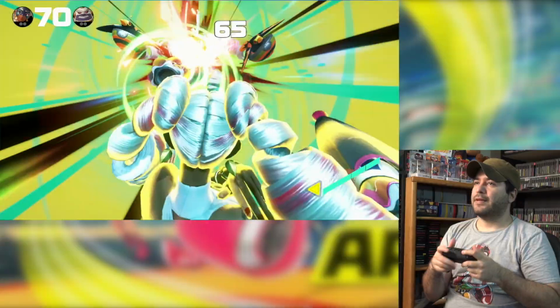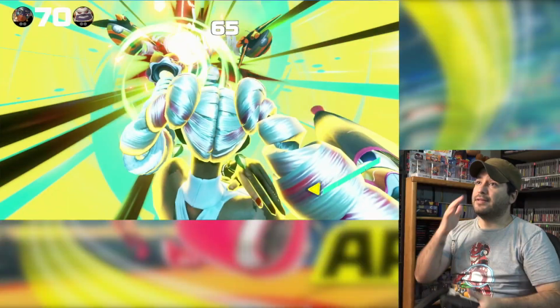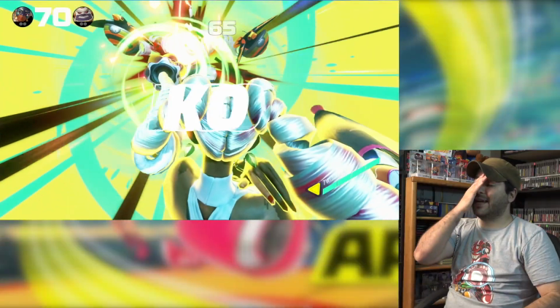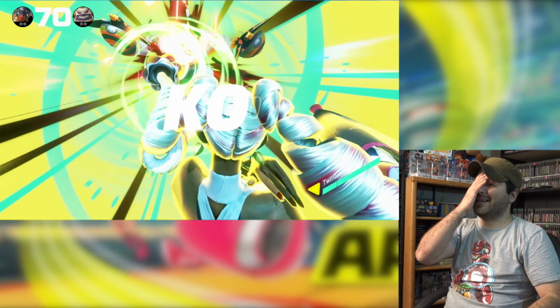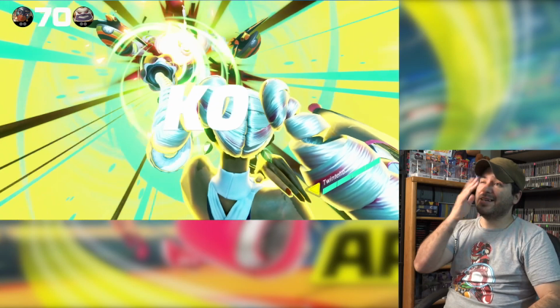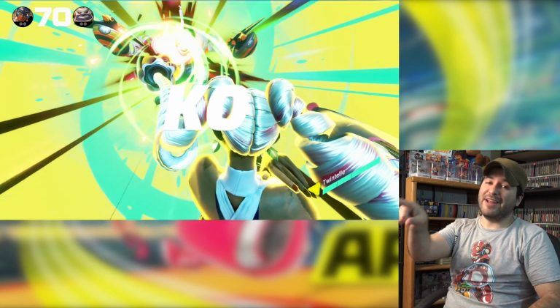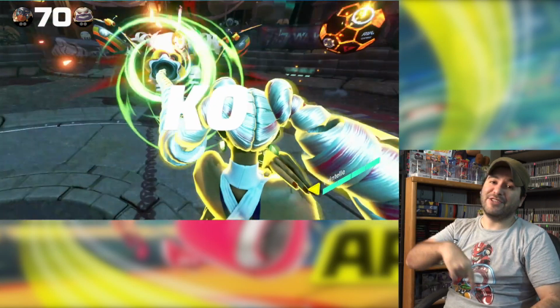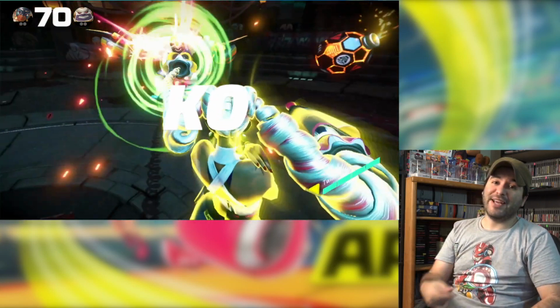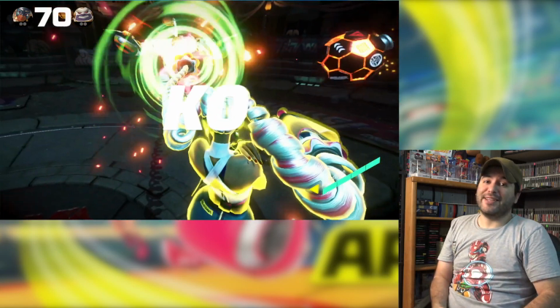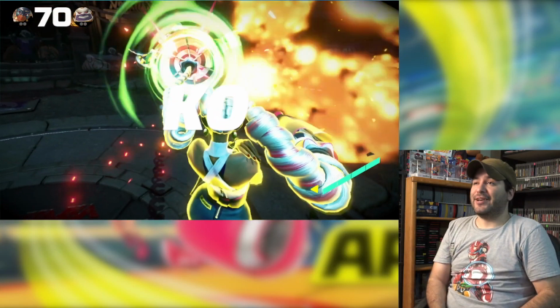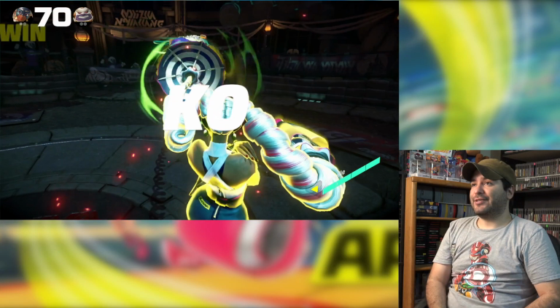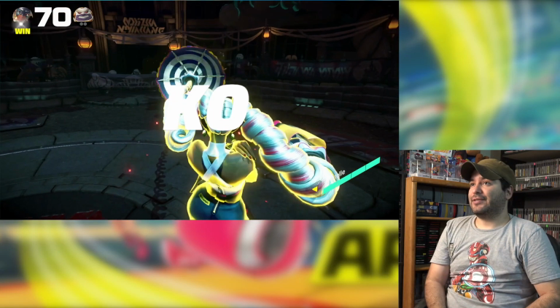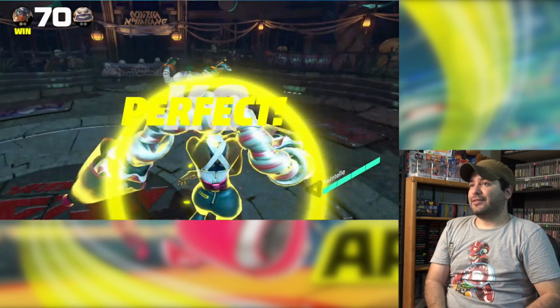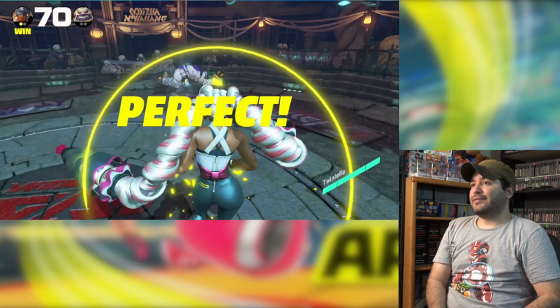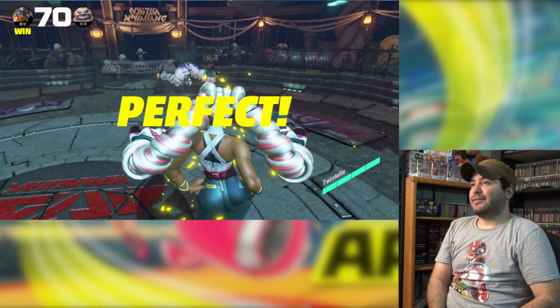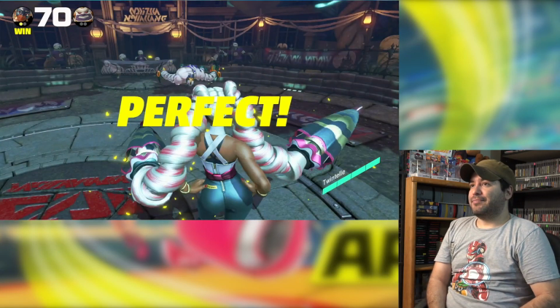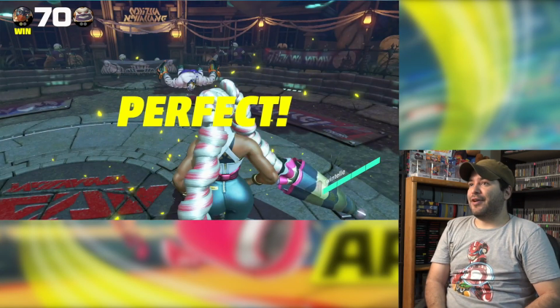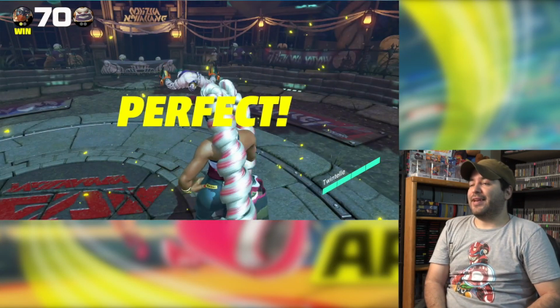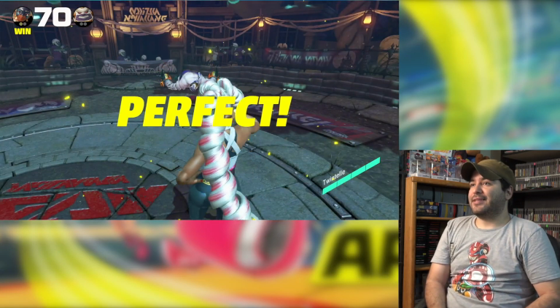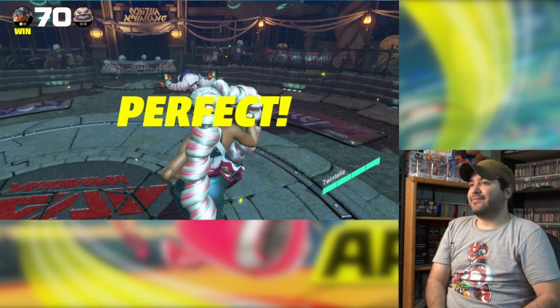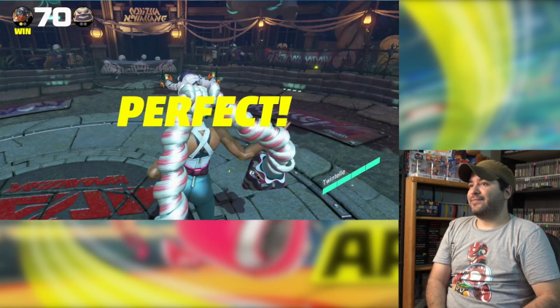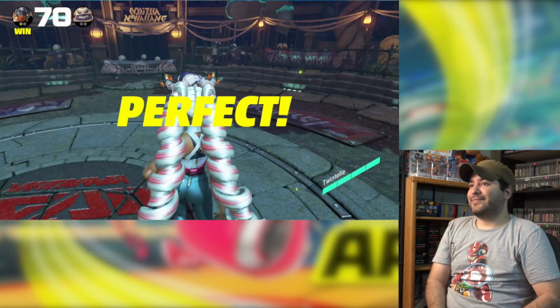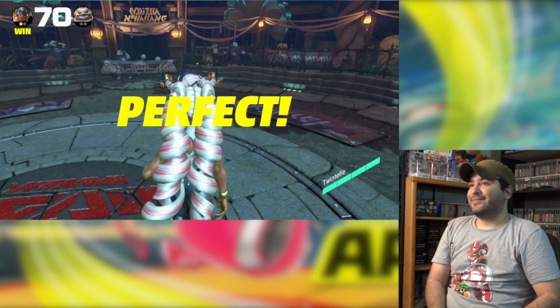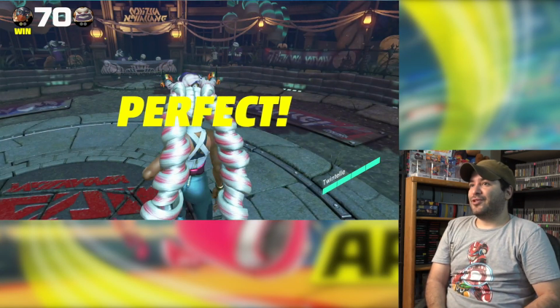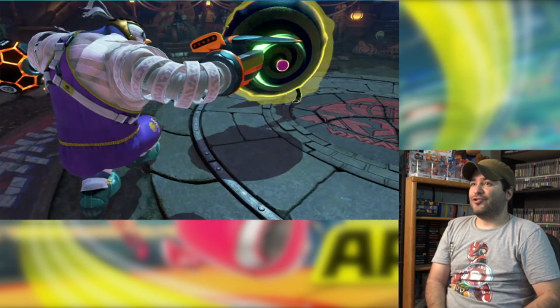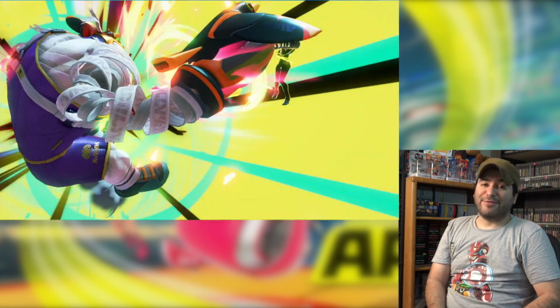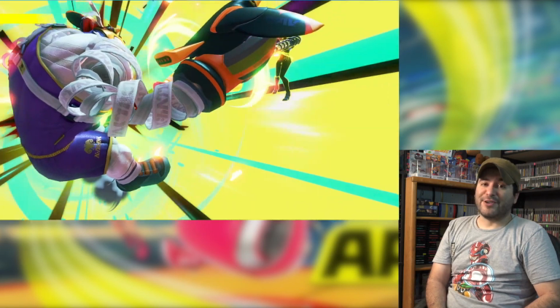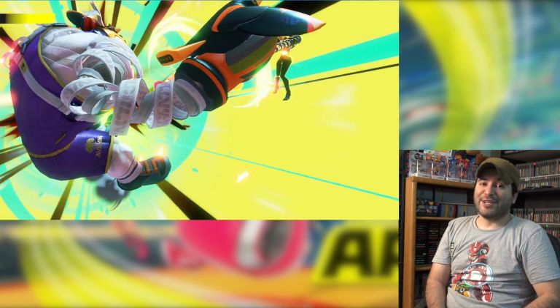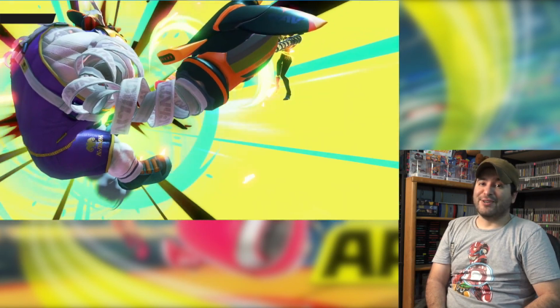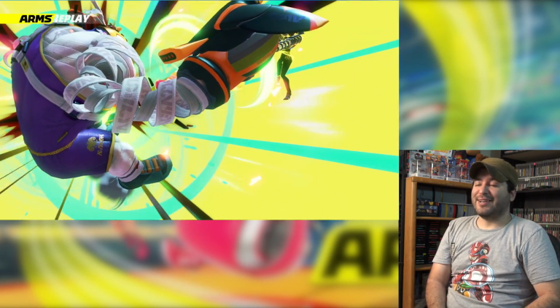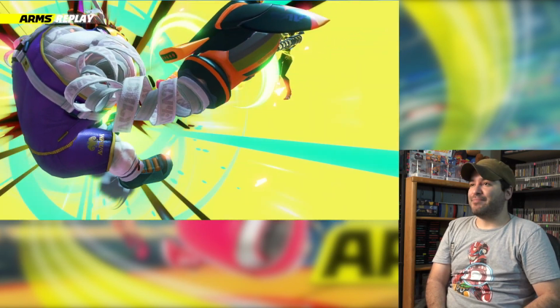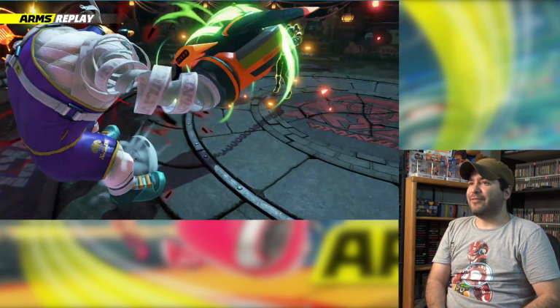He didn't even have a chance there — perfect! Street Fighter style, alright — perfect!